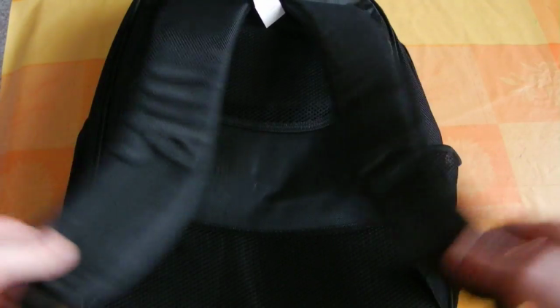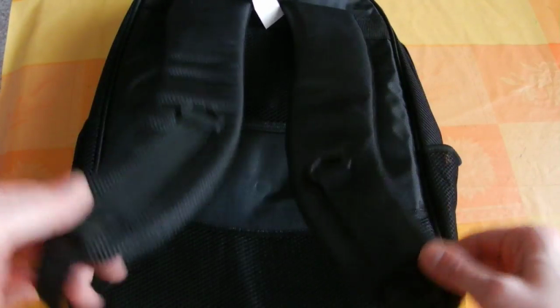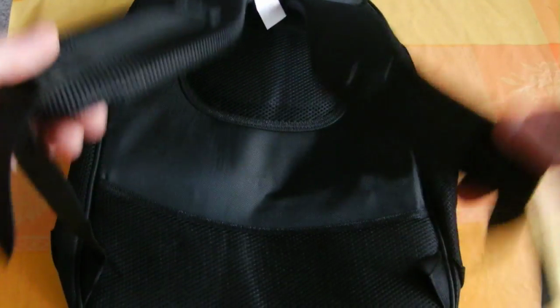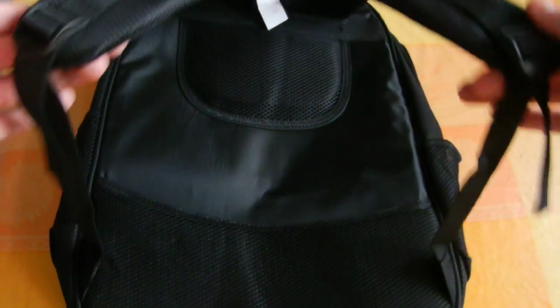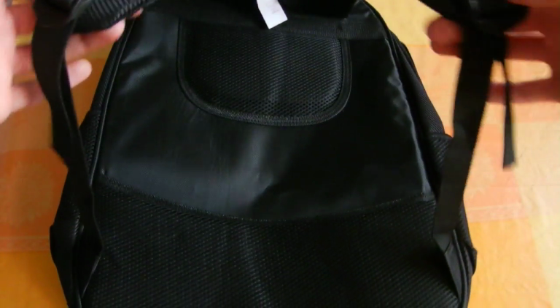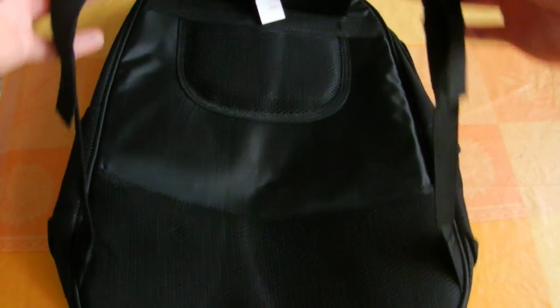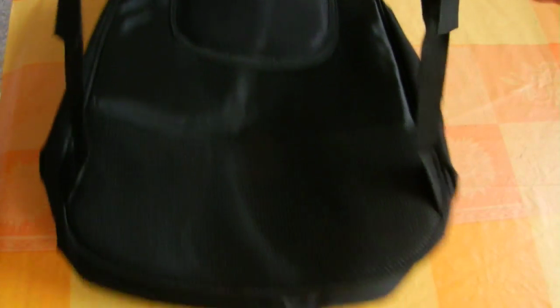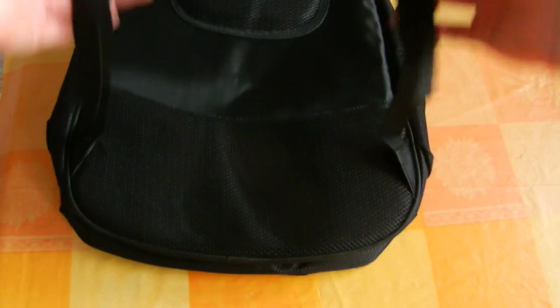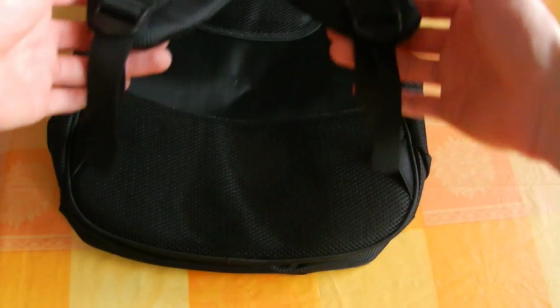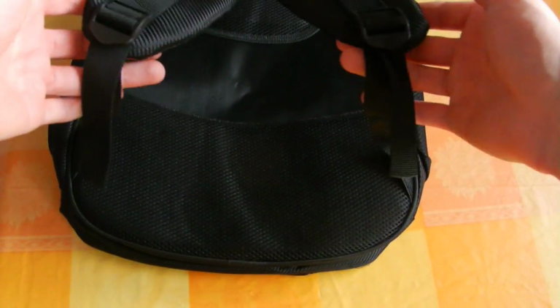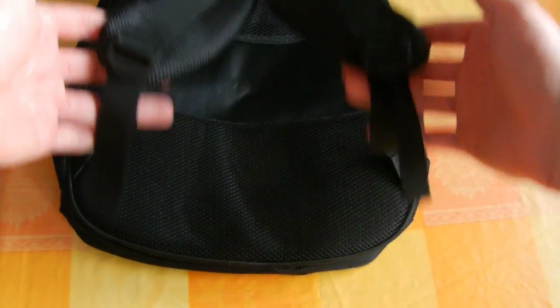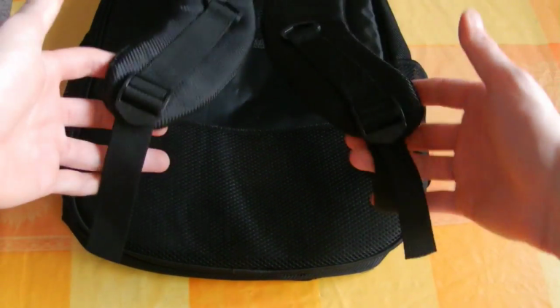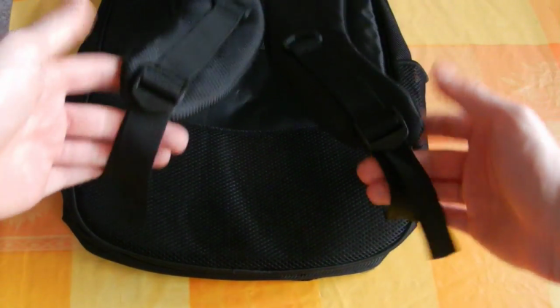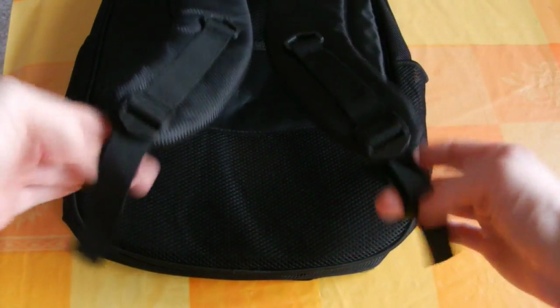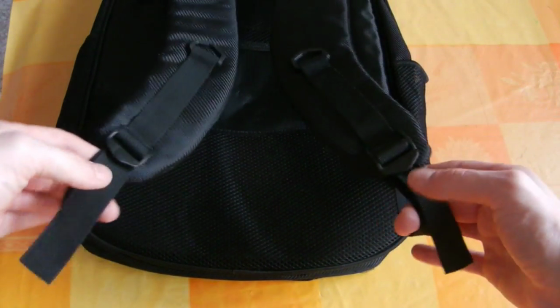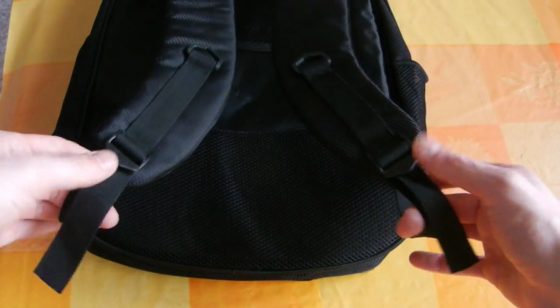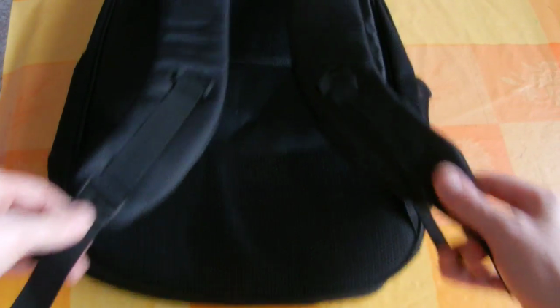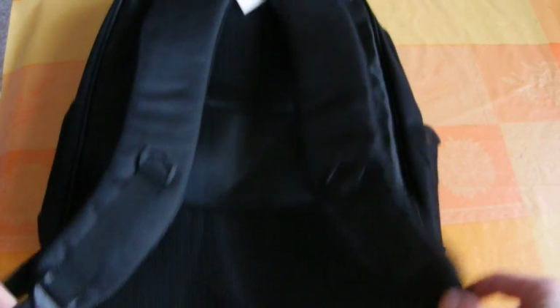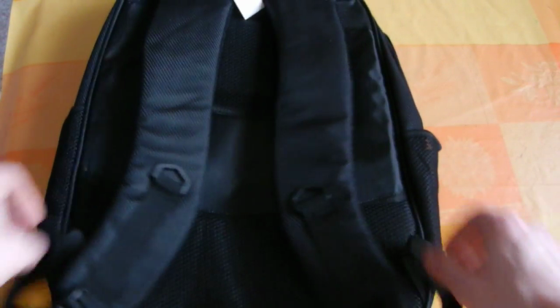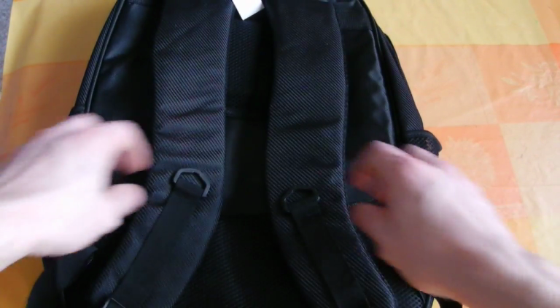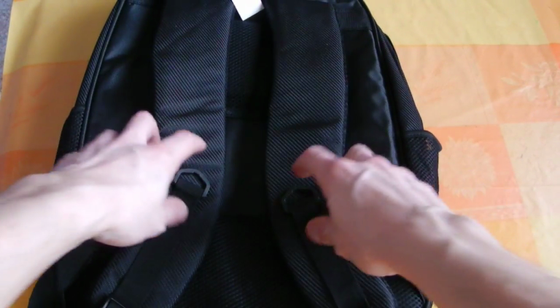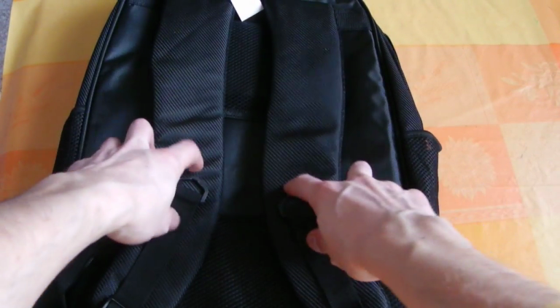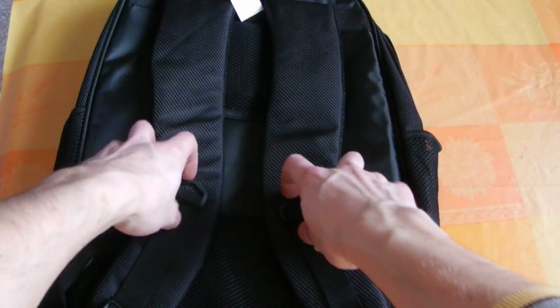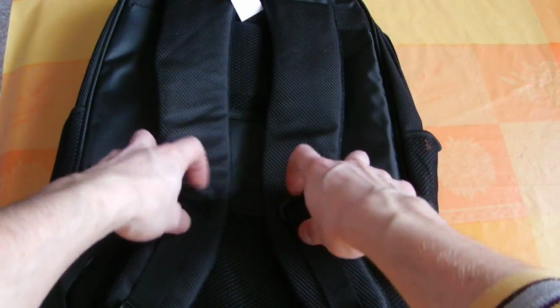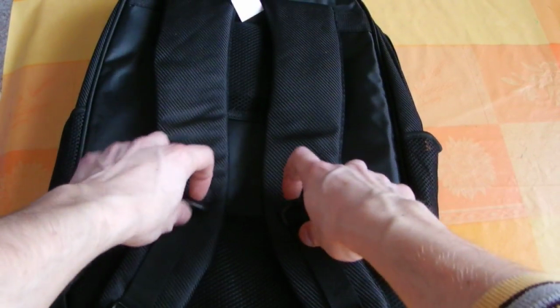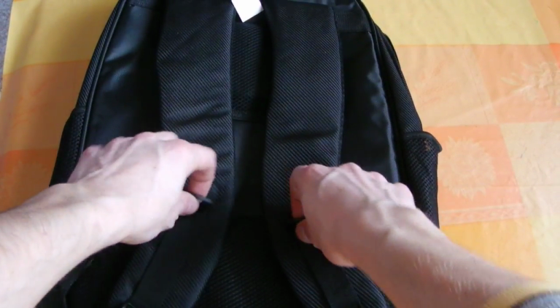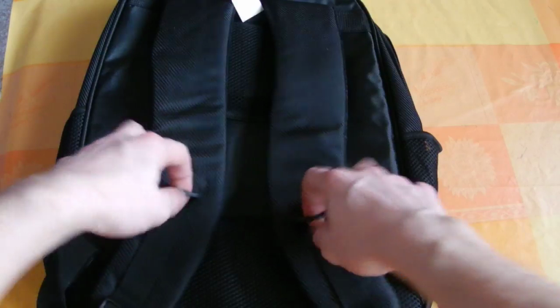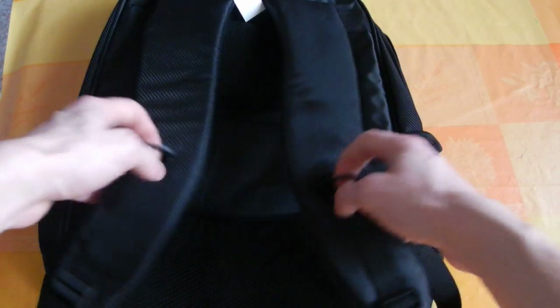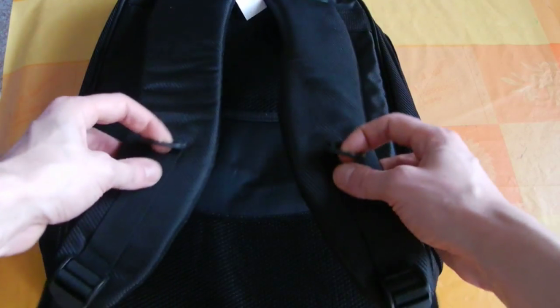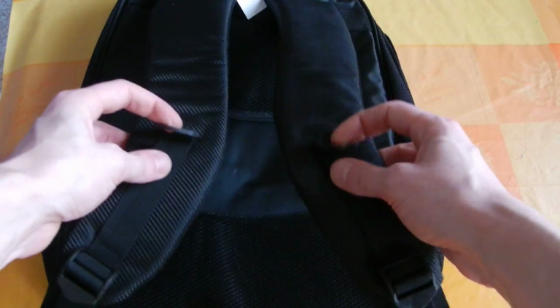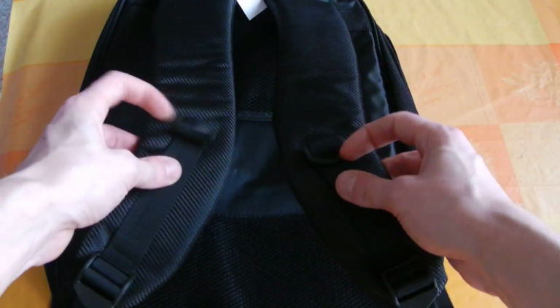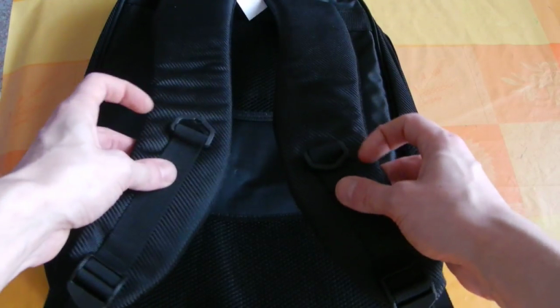We can regulate the straps, obviously. We can have this adjustment too.